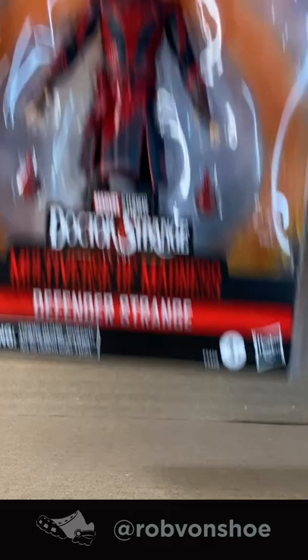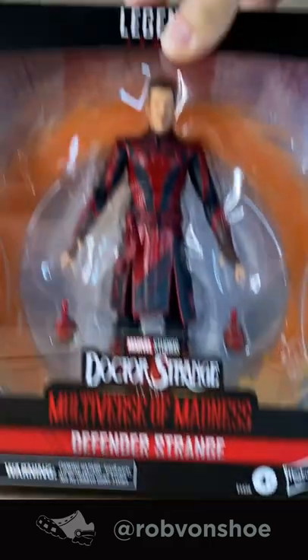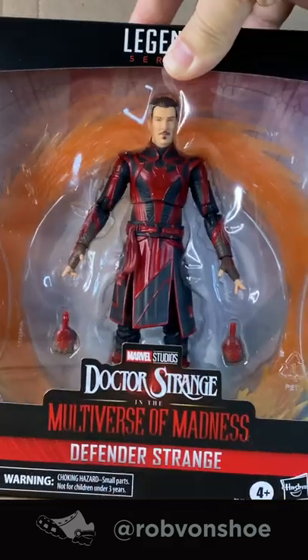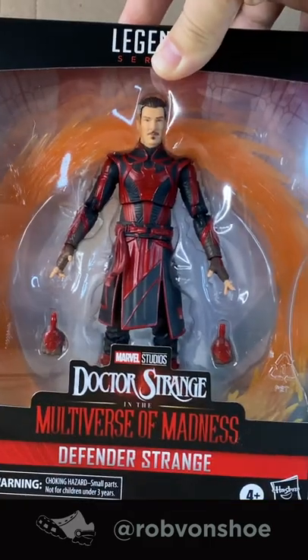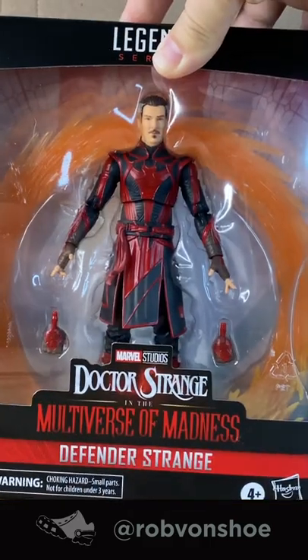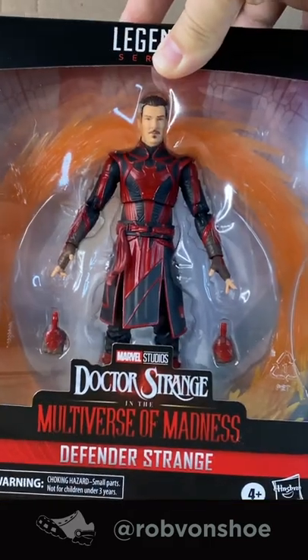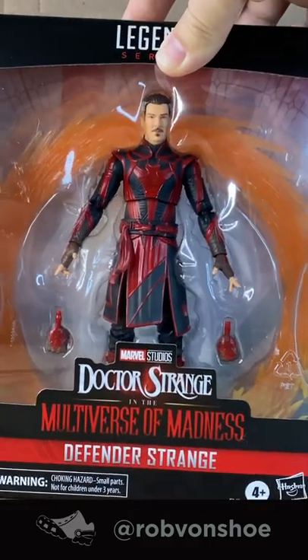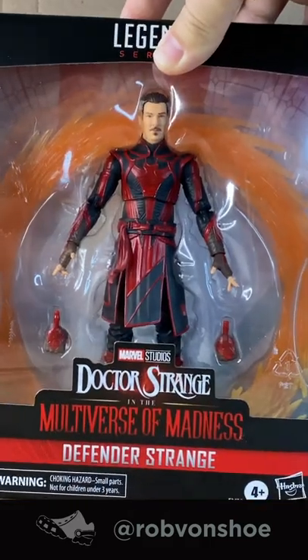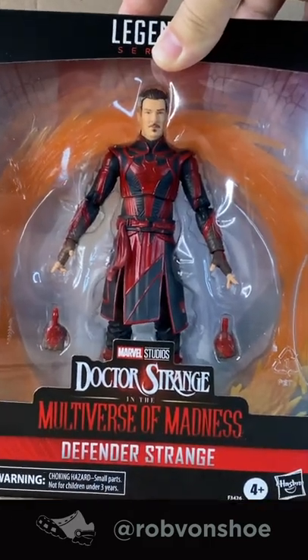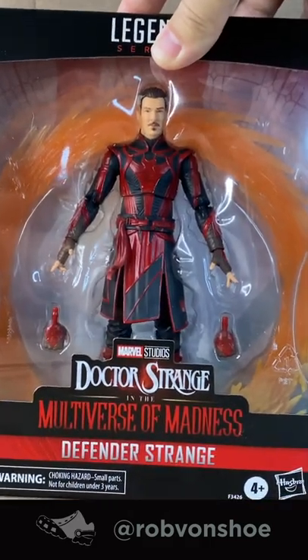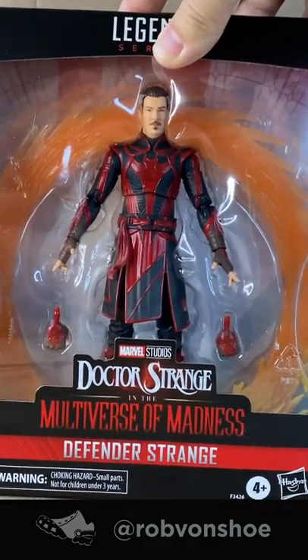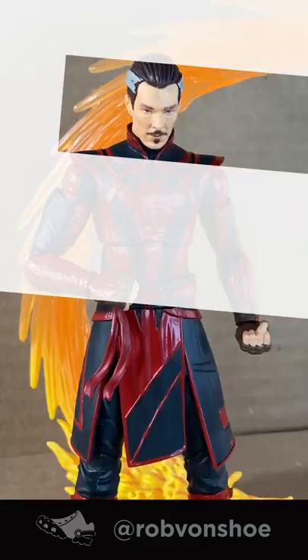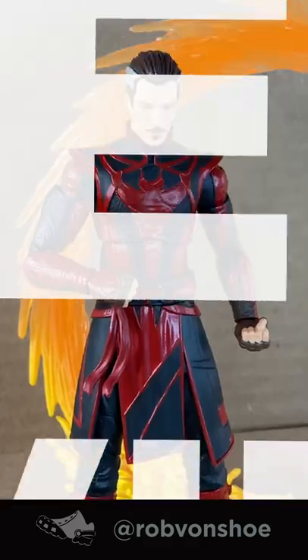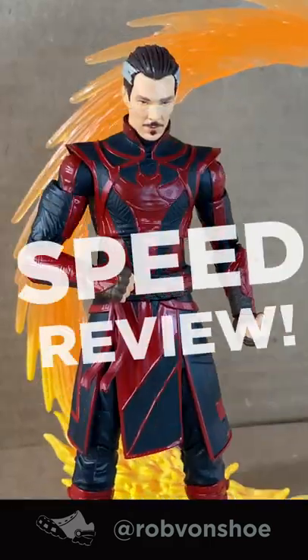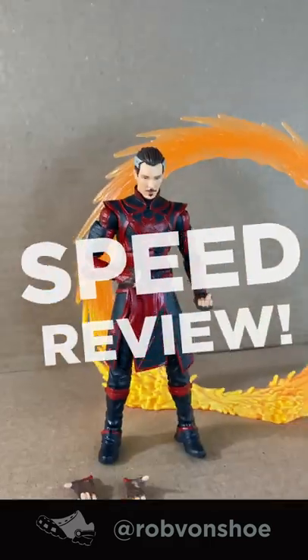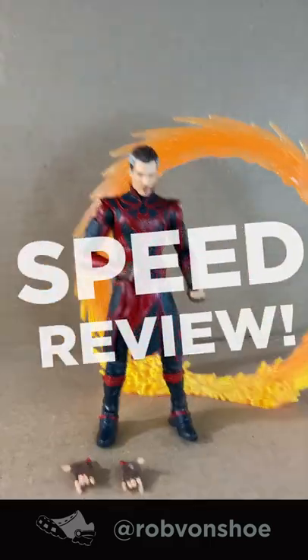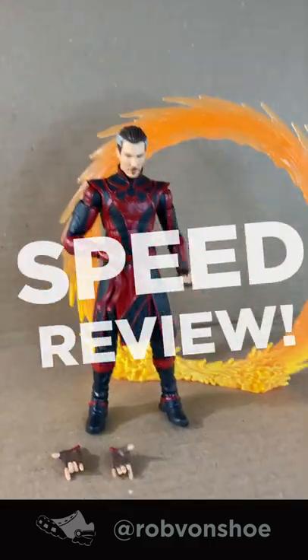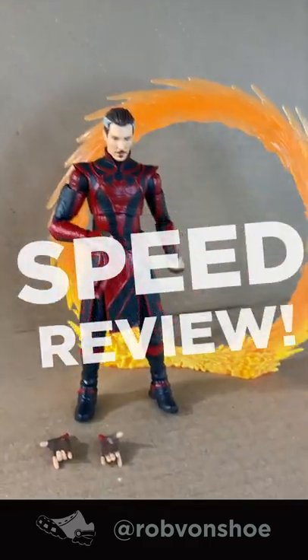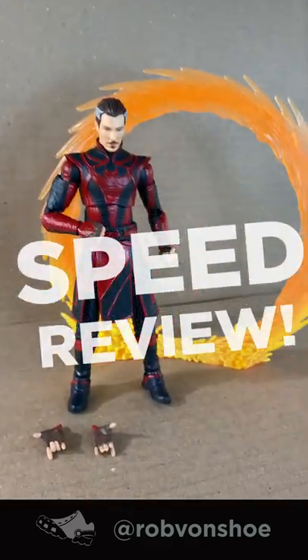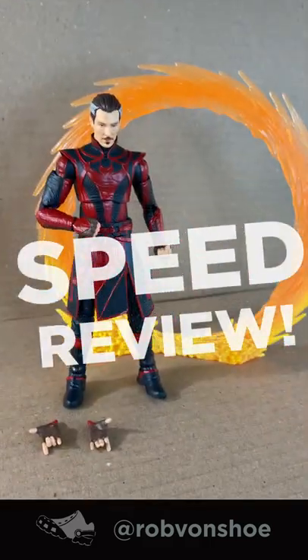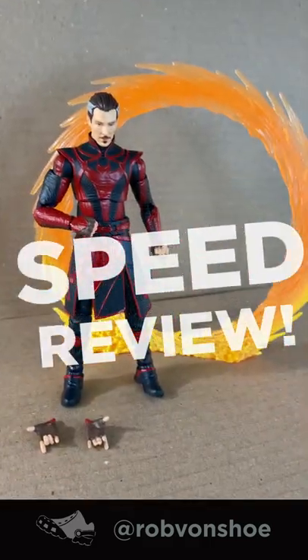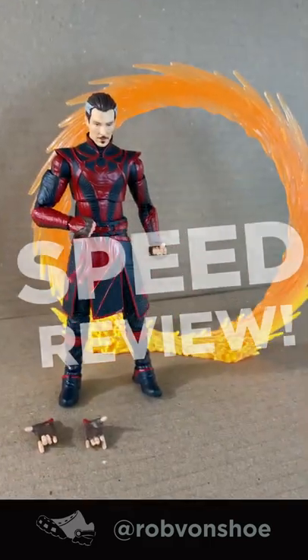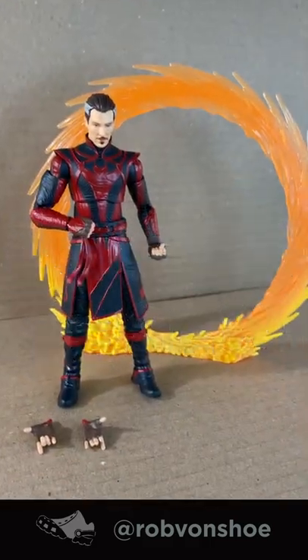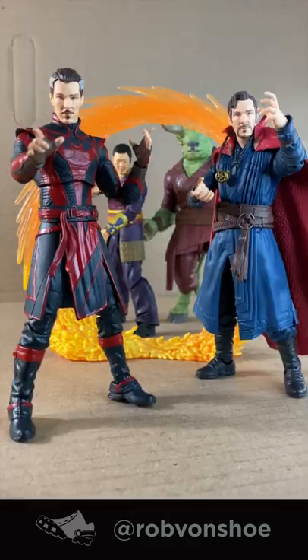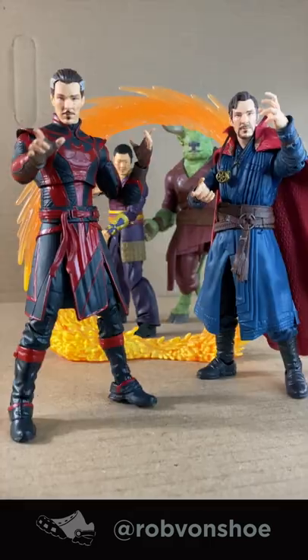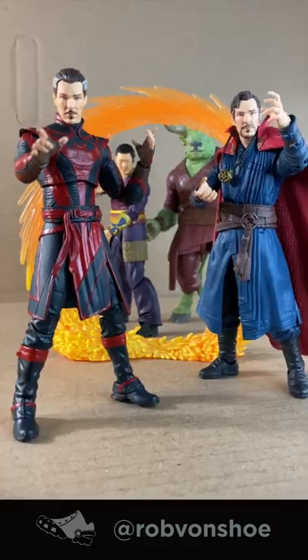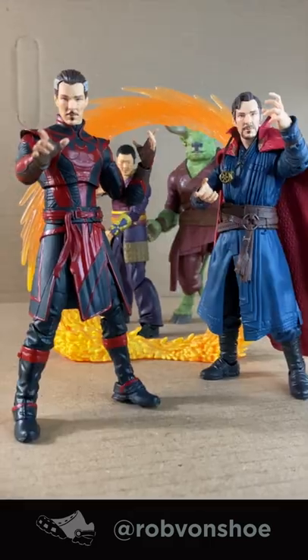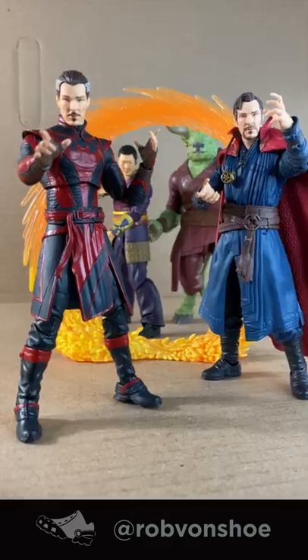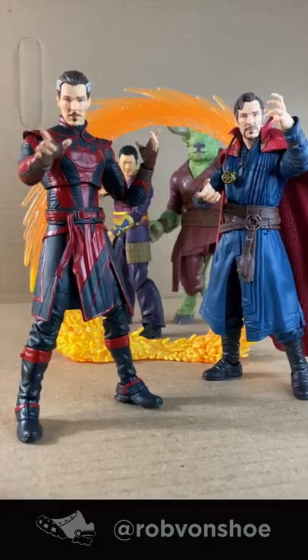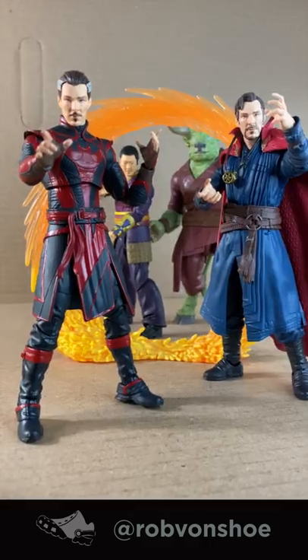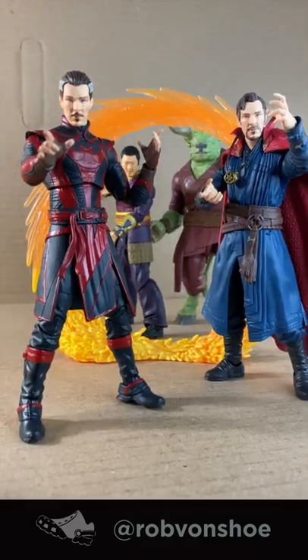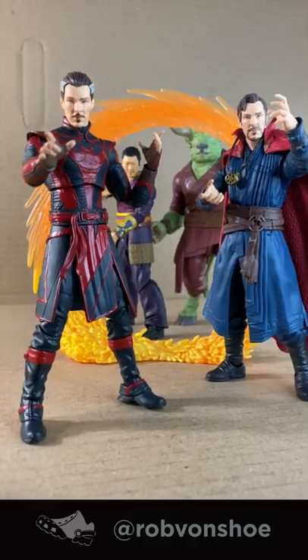Marvel Legends Doctor Strange Multiverse of Madness speed review. On your left, let's go.